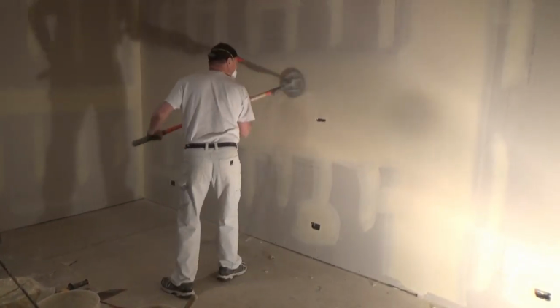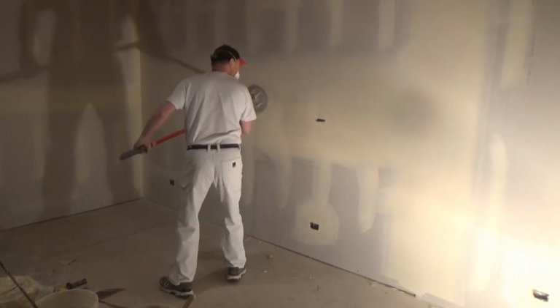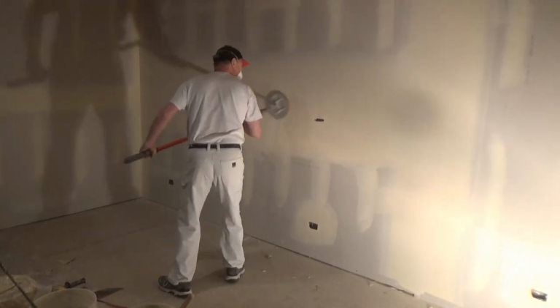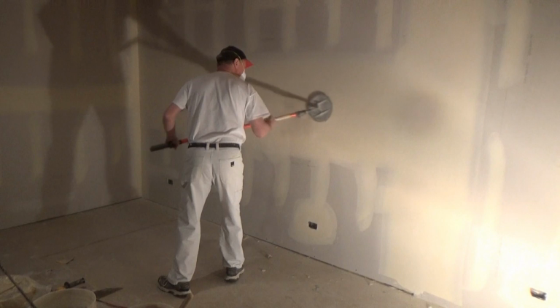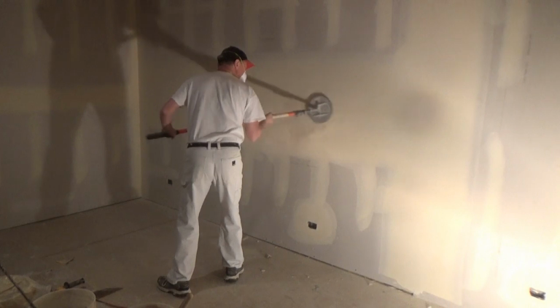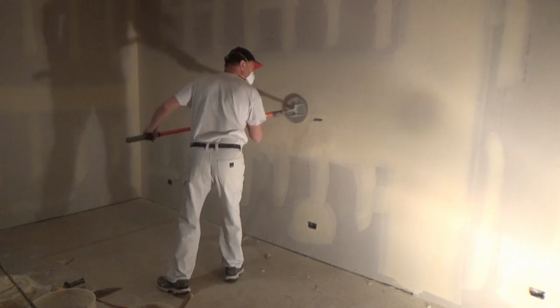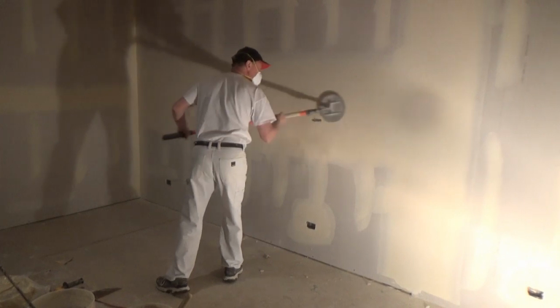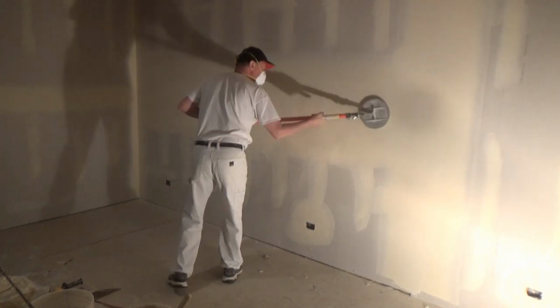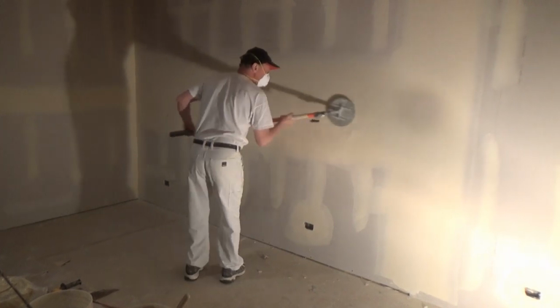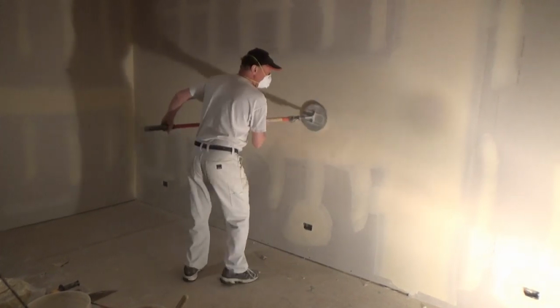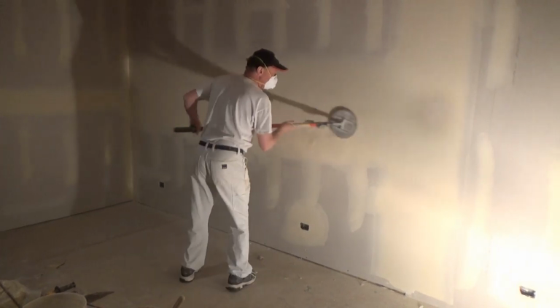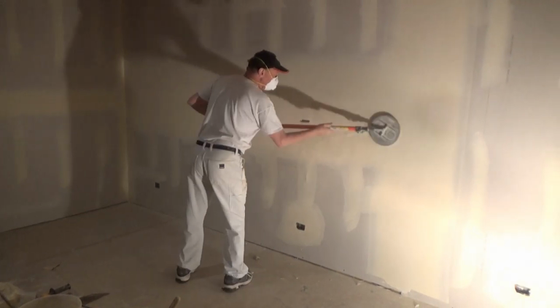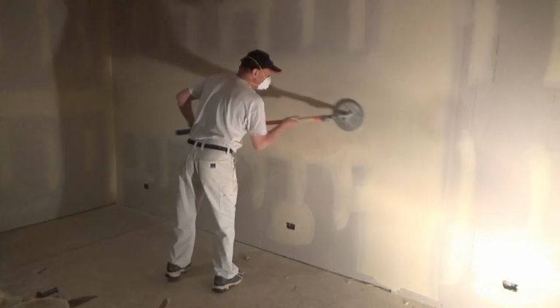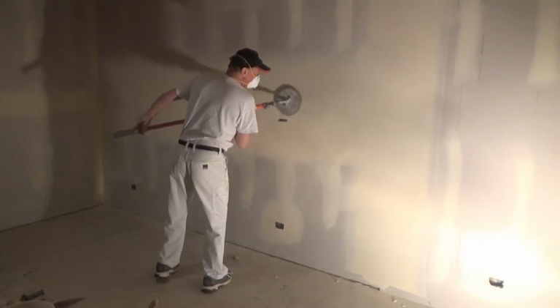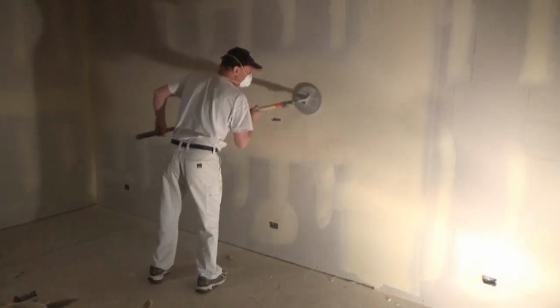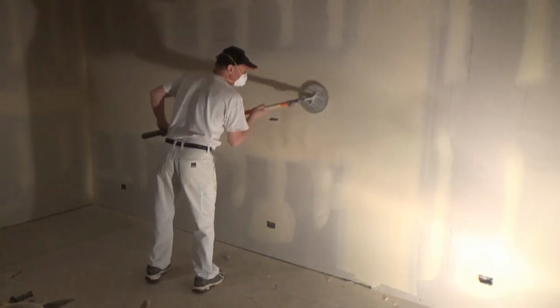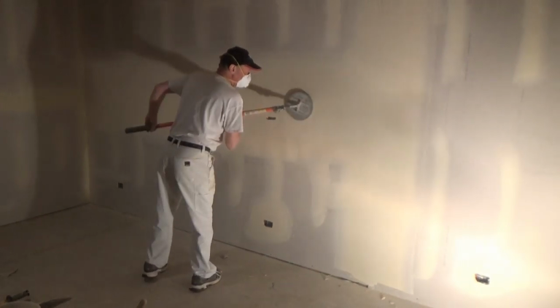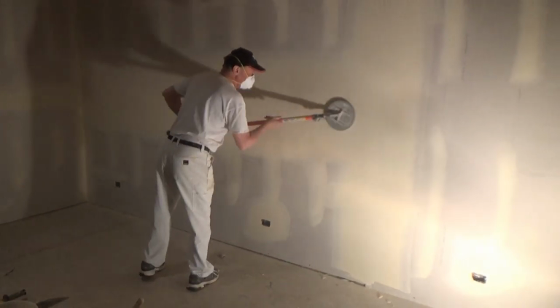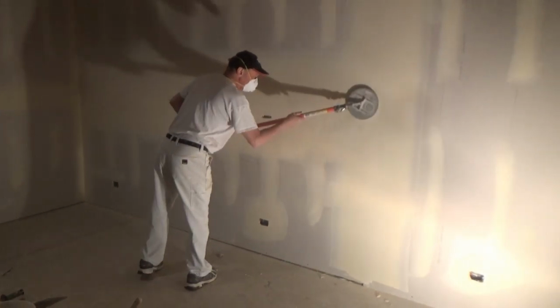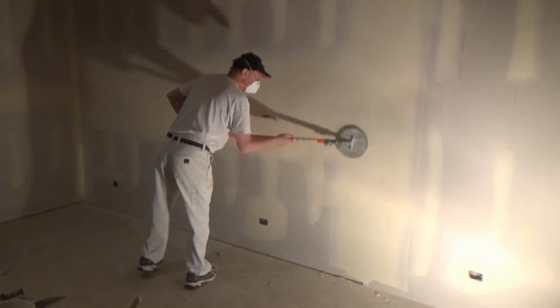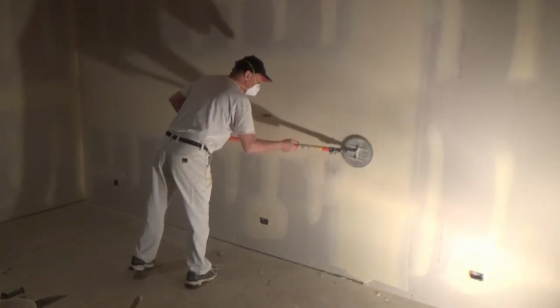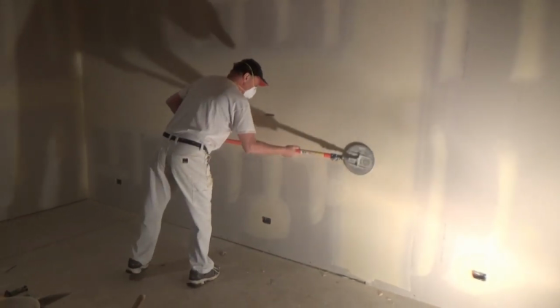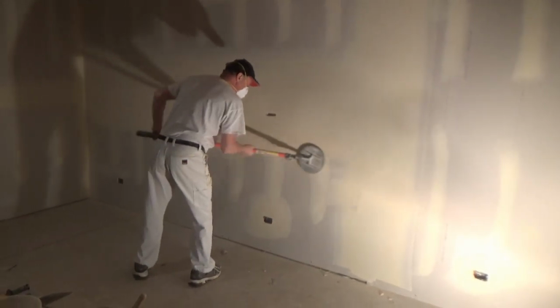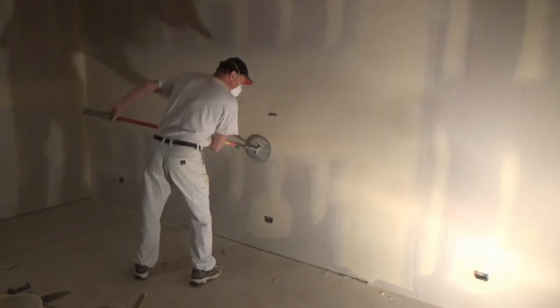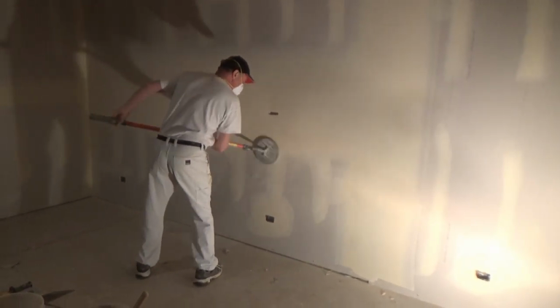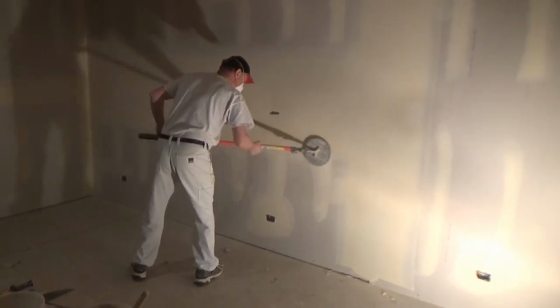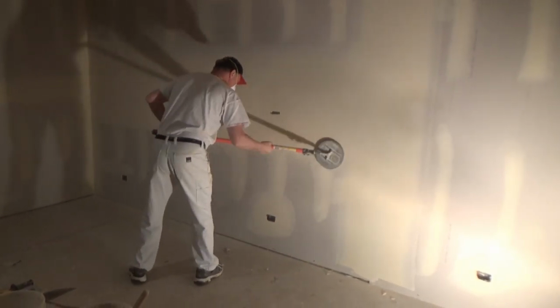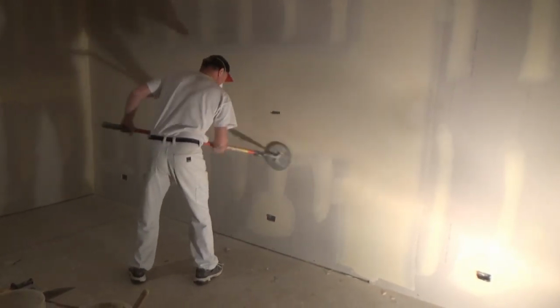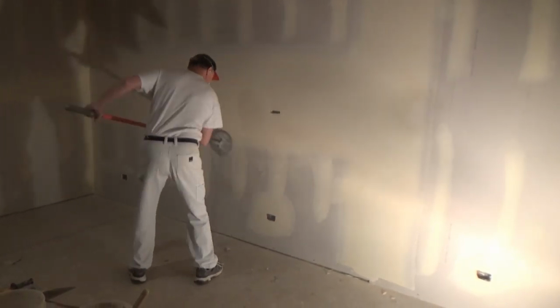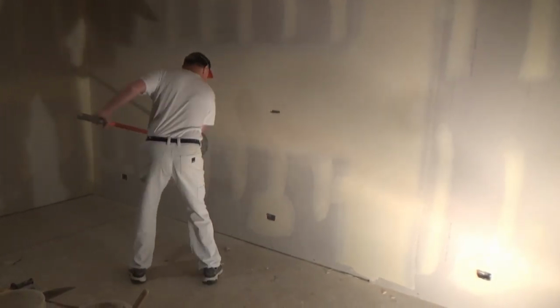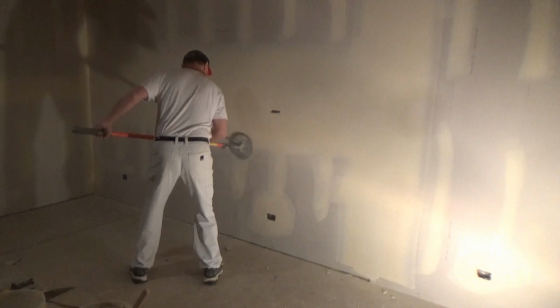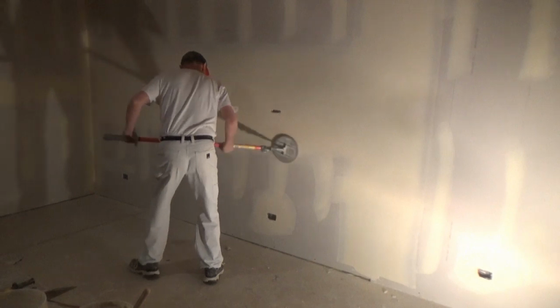I want to be sure I hit every hole. Let's tackle that — all the edges.